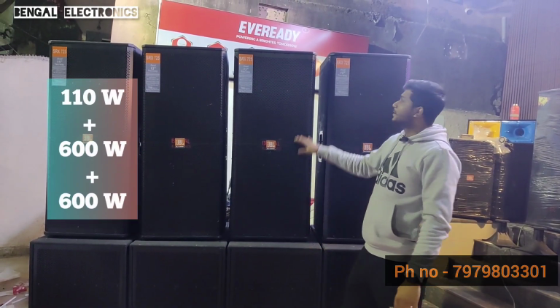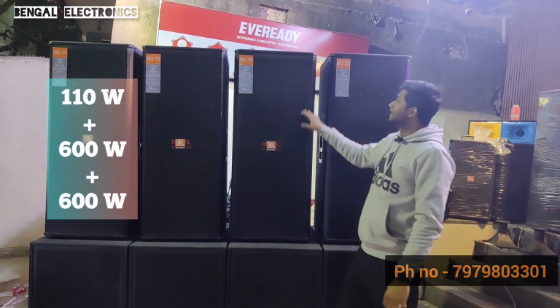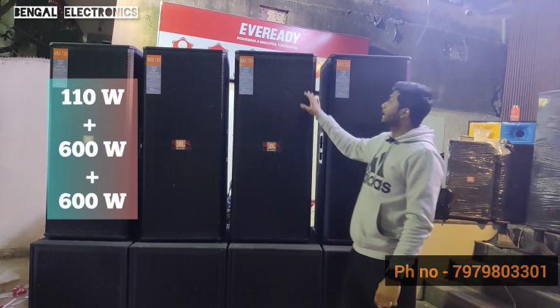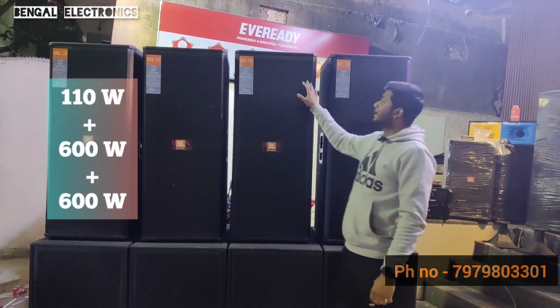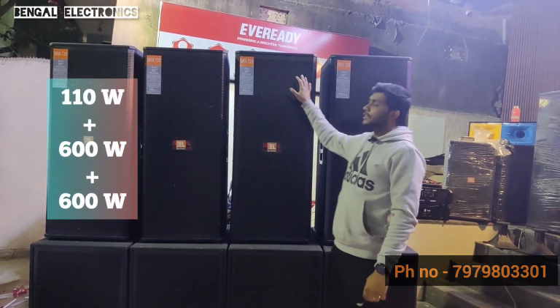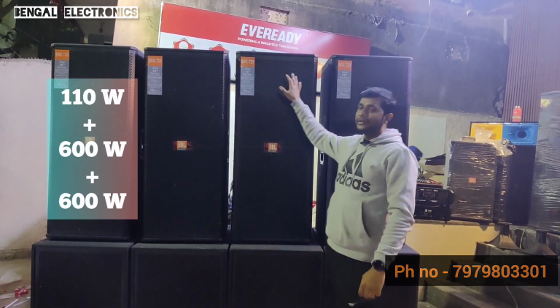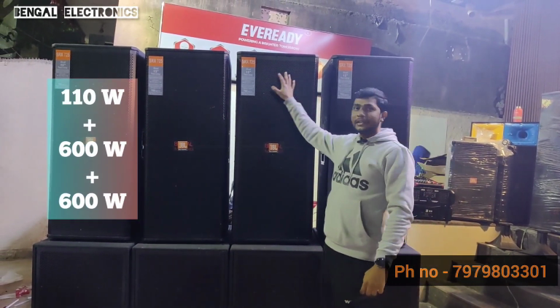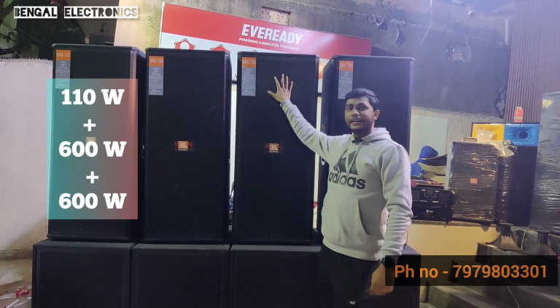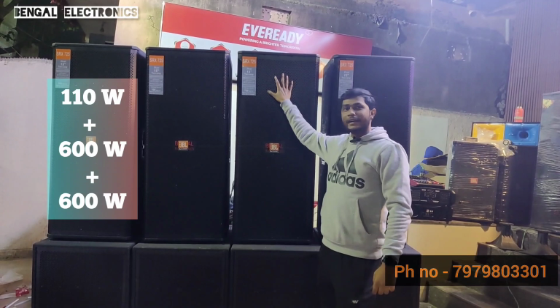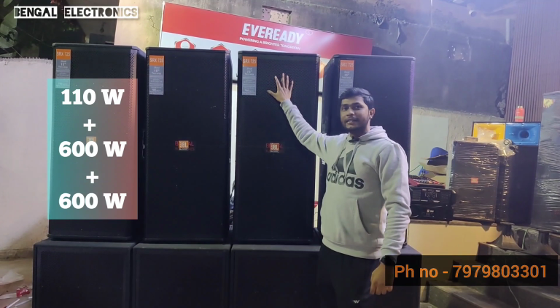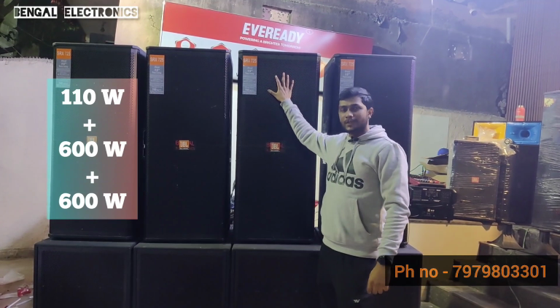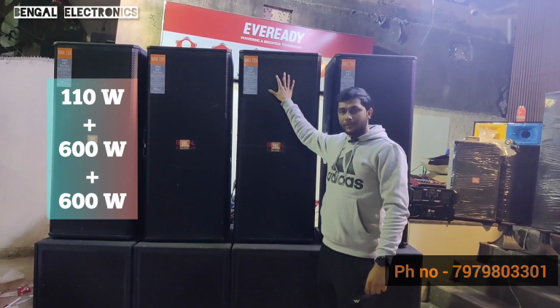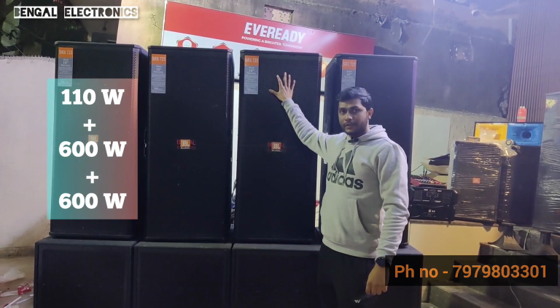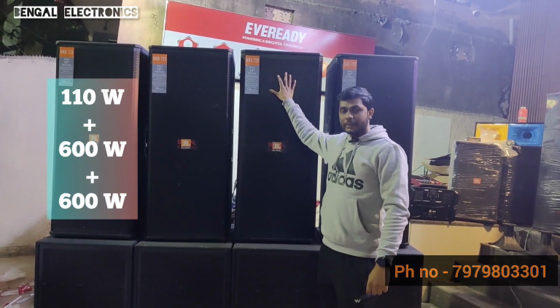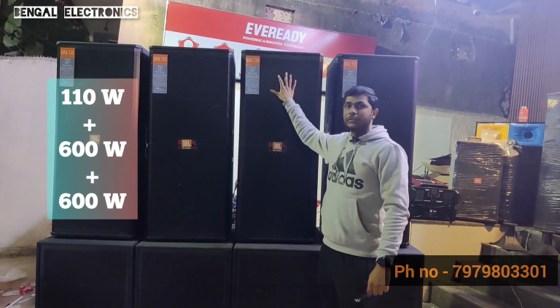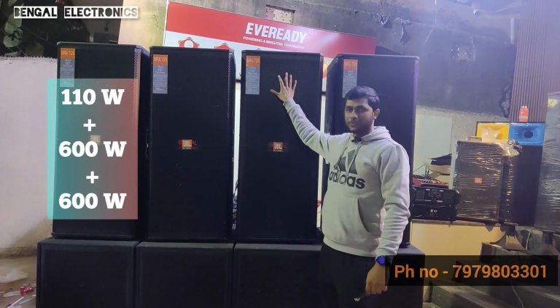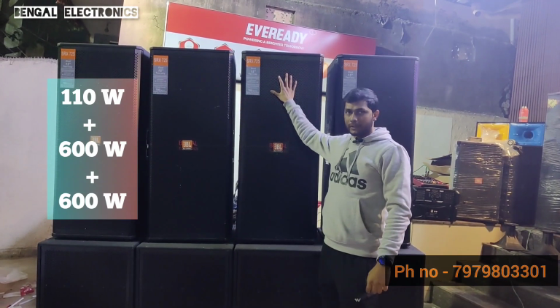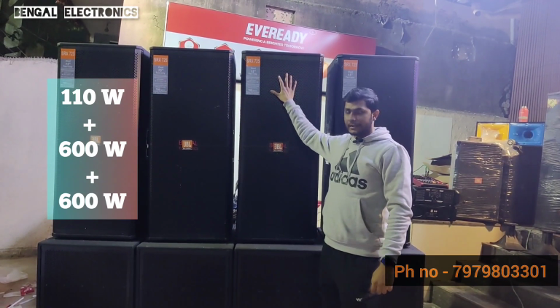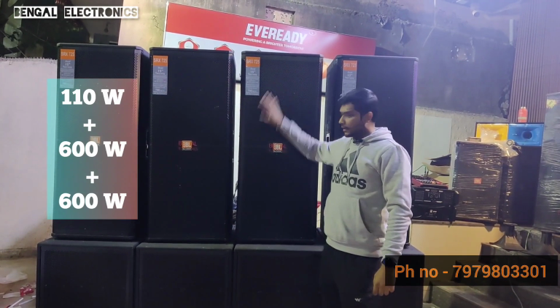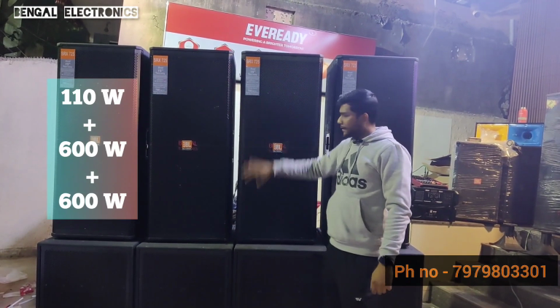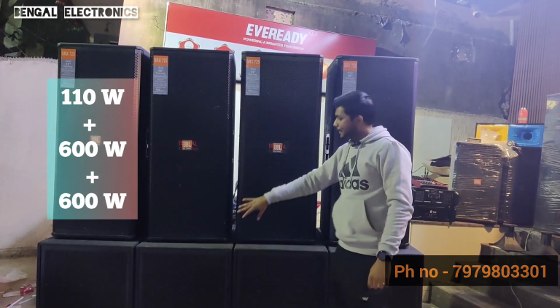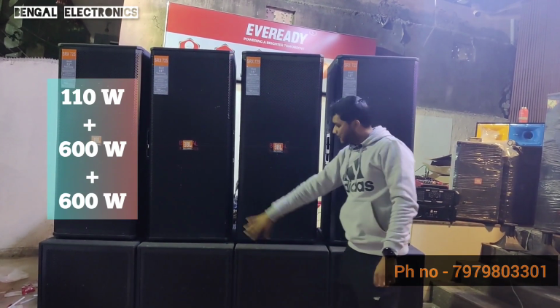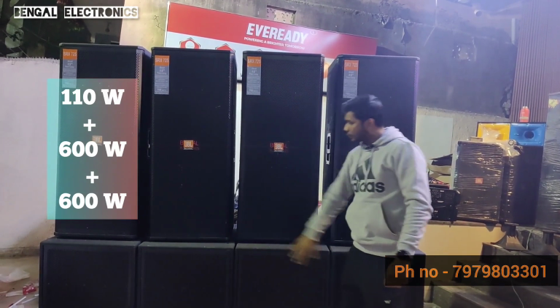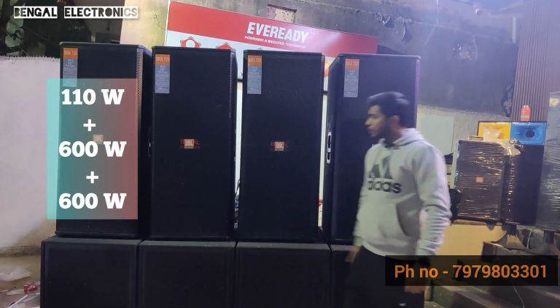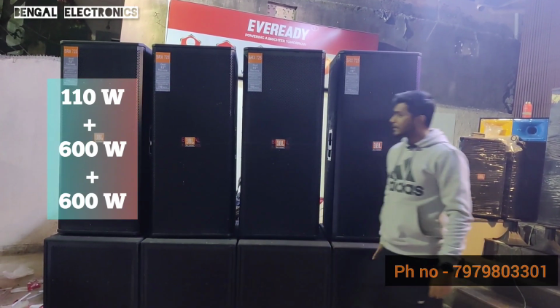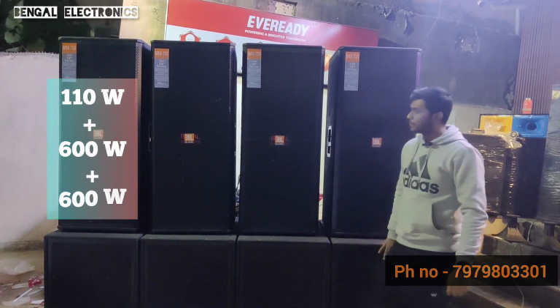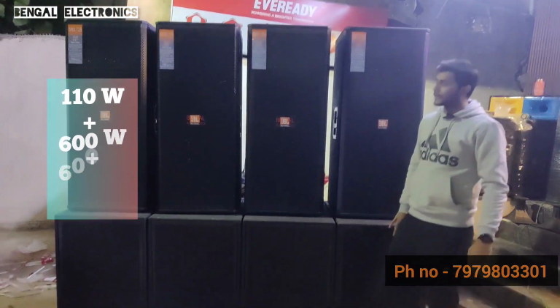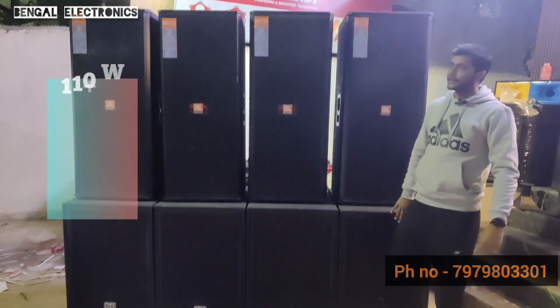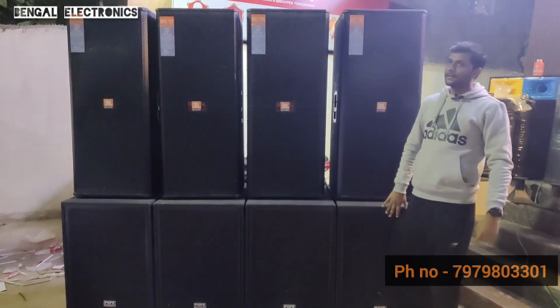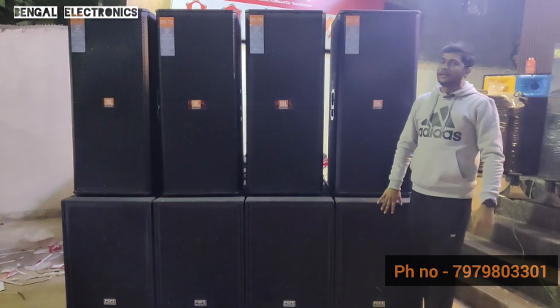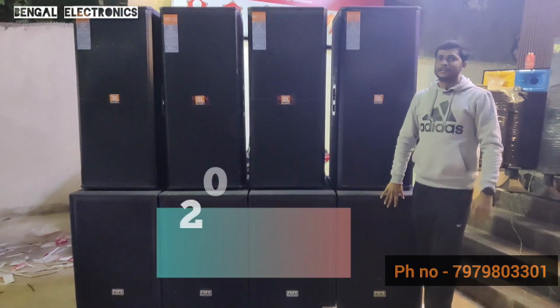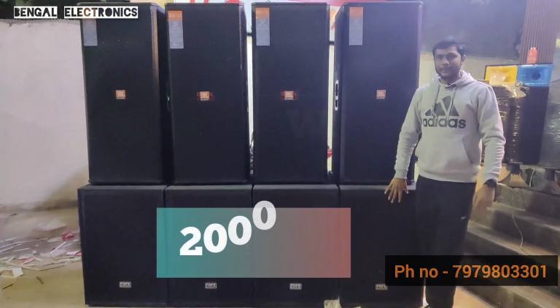This is the HF-750-110W. The base is a 2000W speaker.